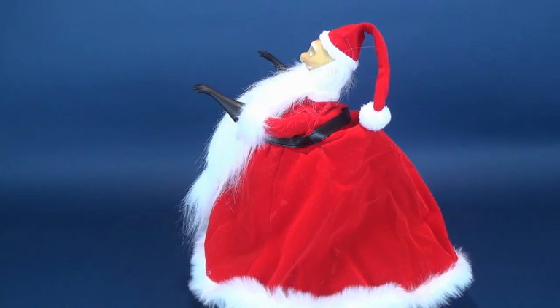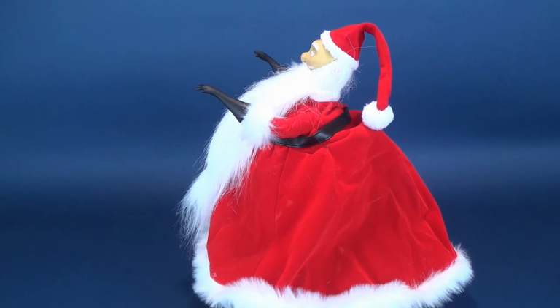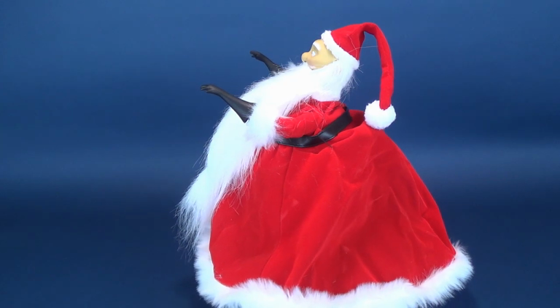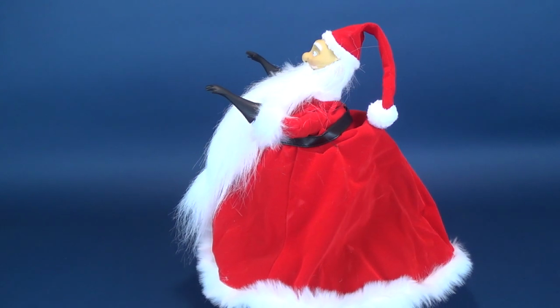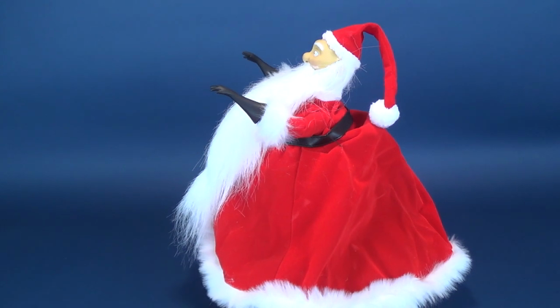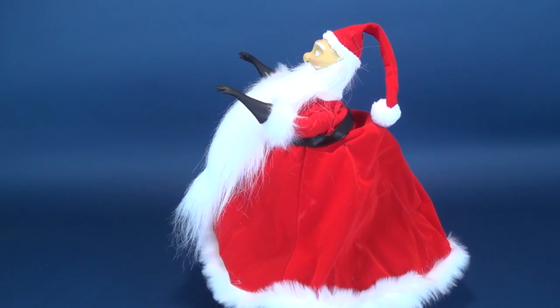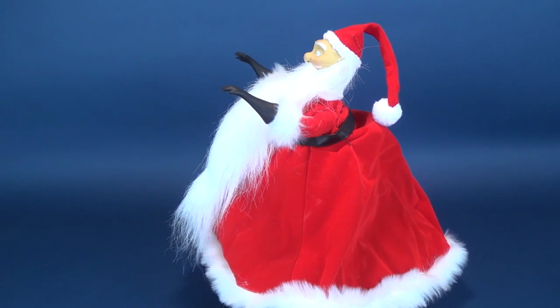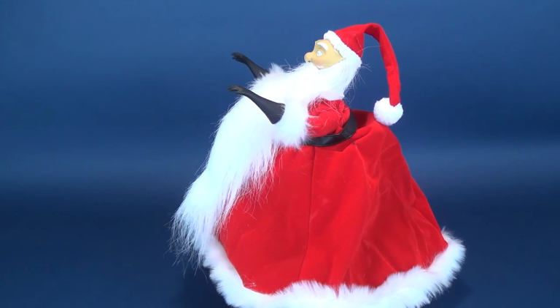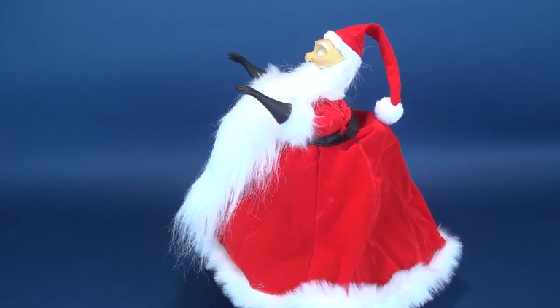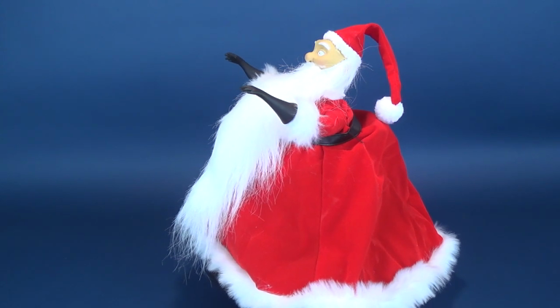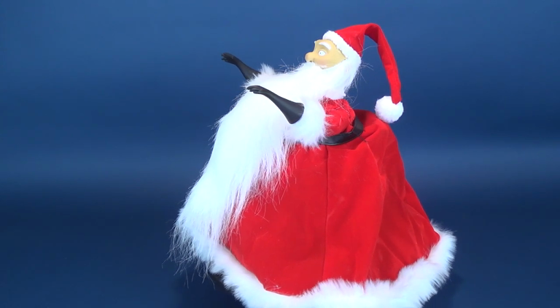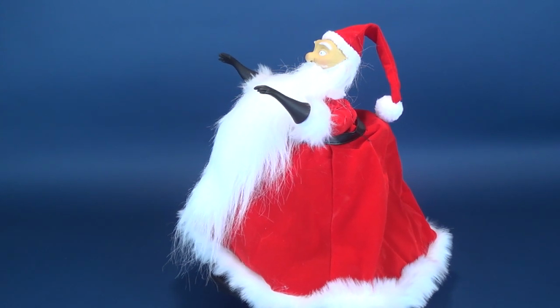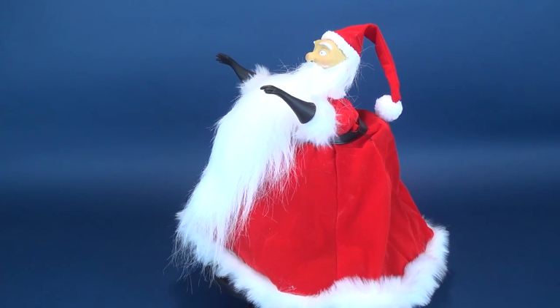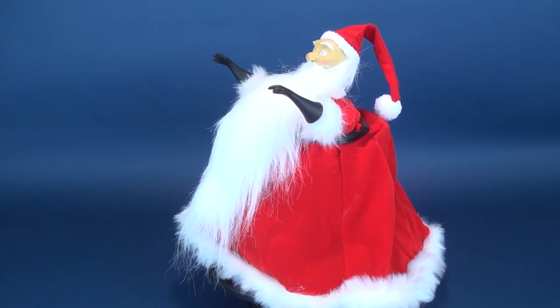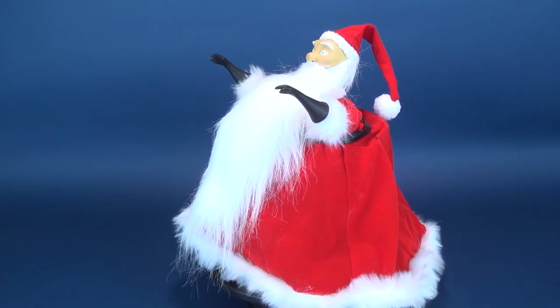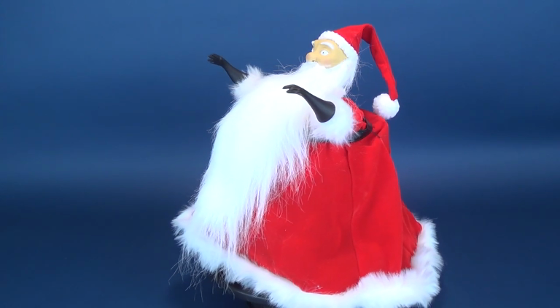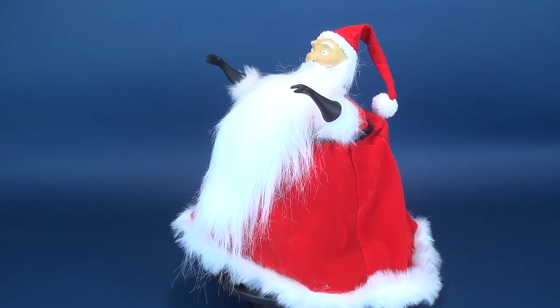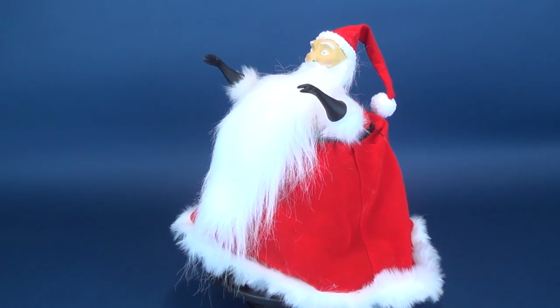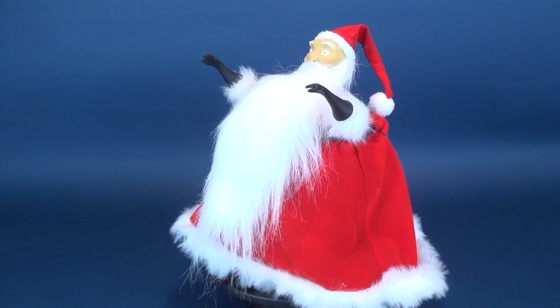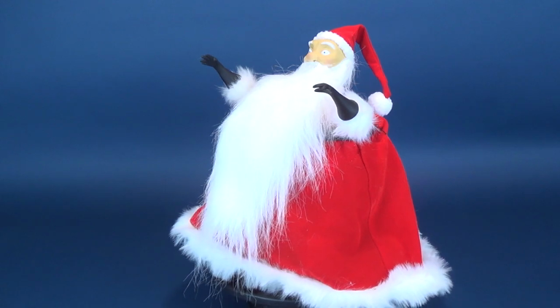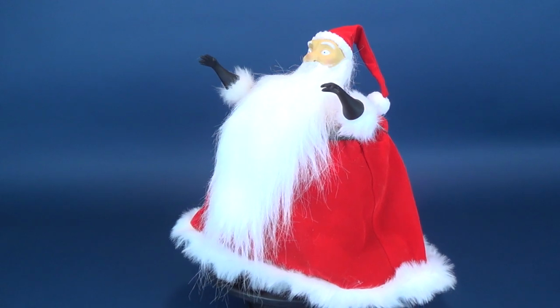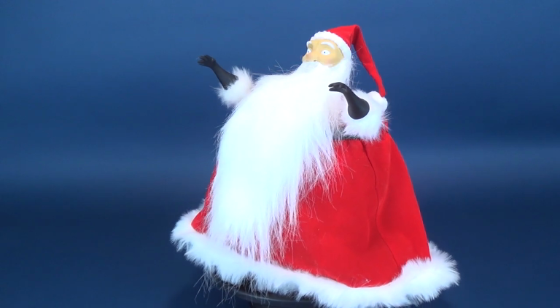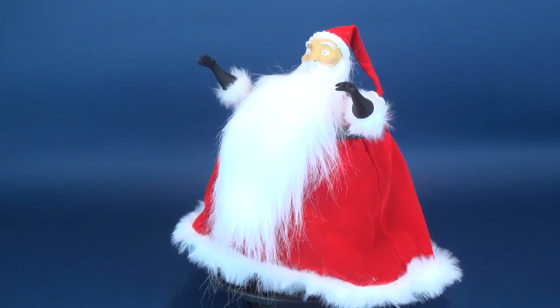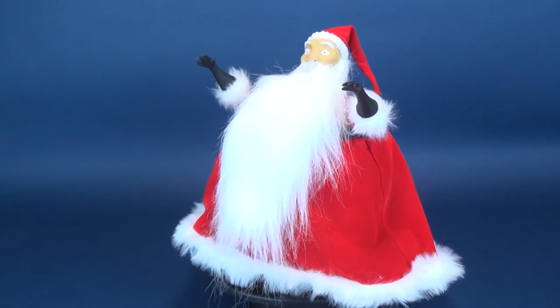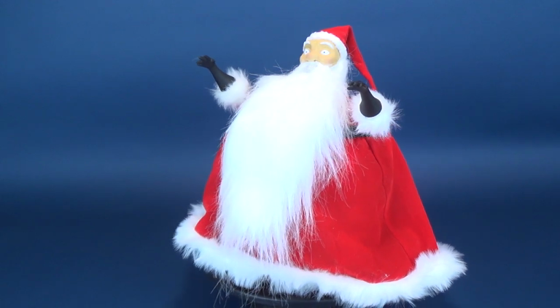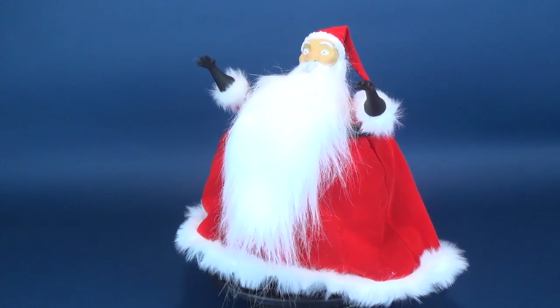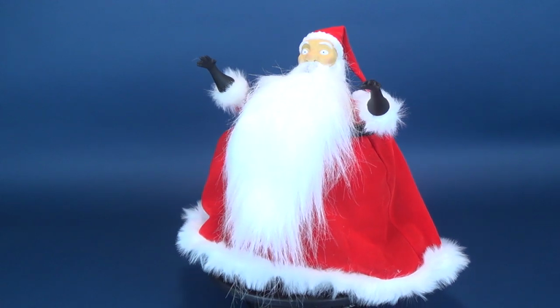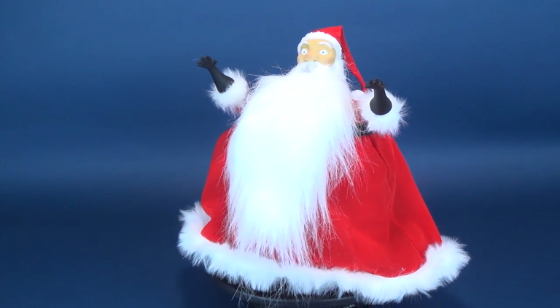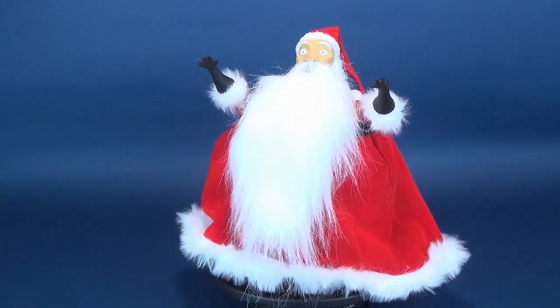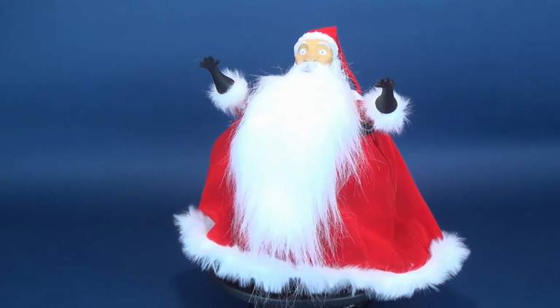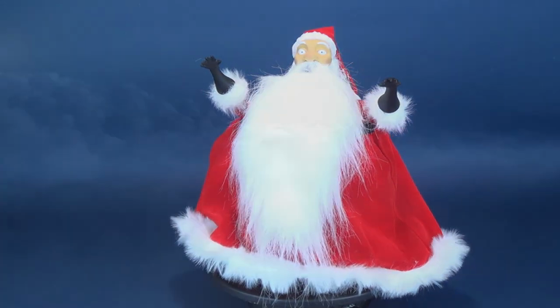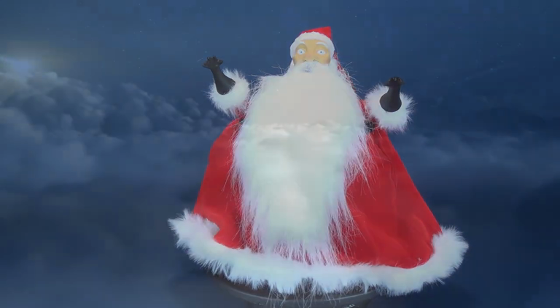Kidnap Sandy Claus, beat him with a stick, lock him up for 50 years, see what makes him tick.